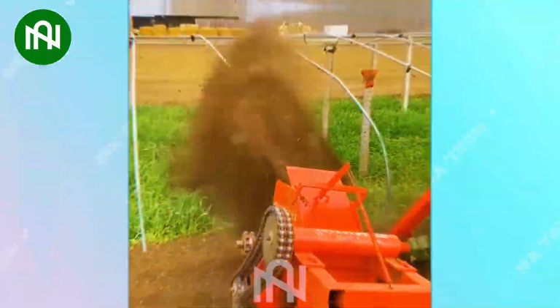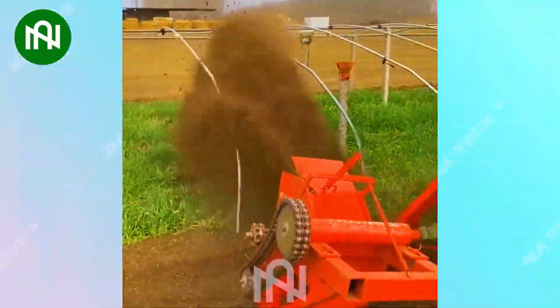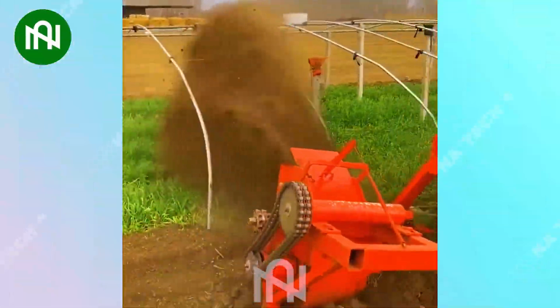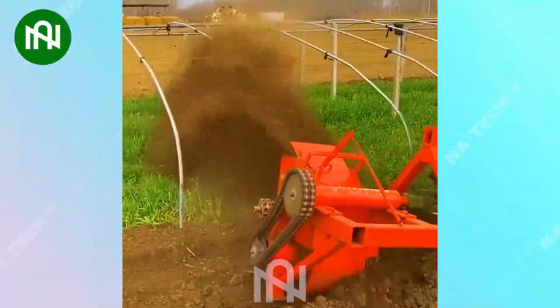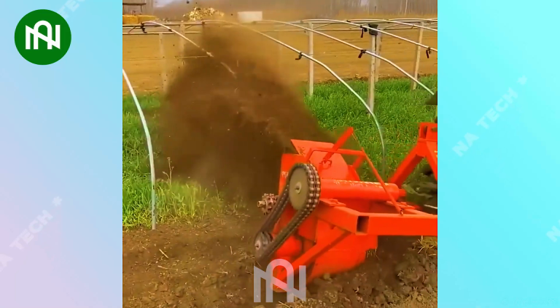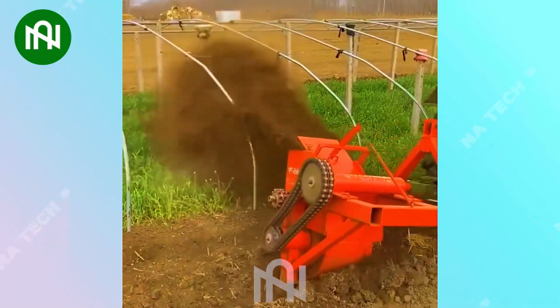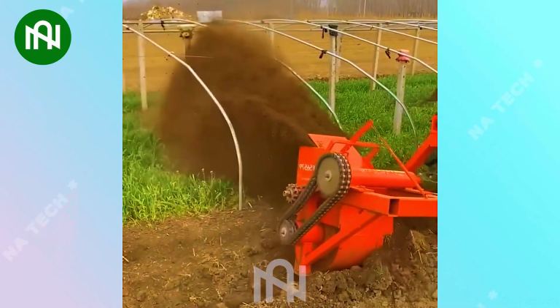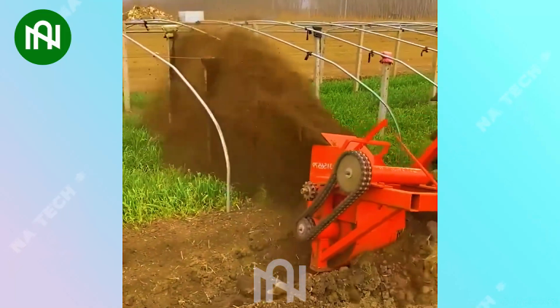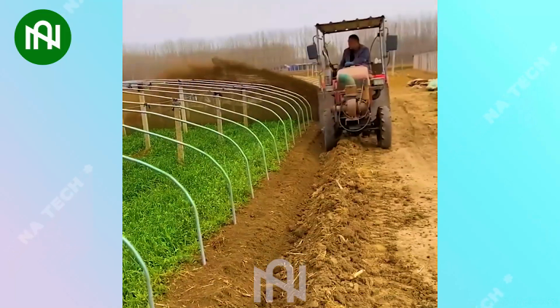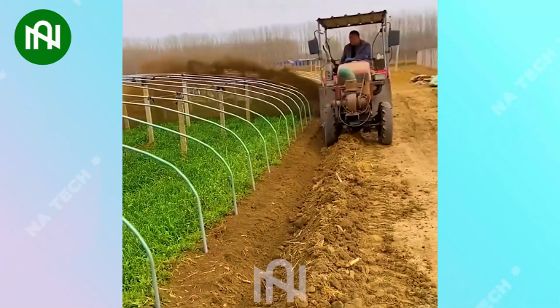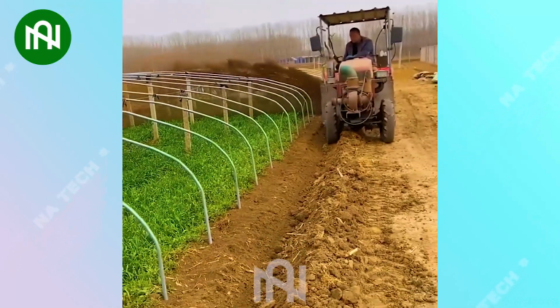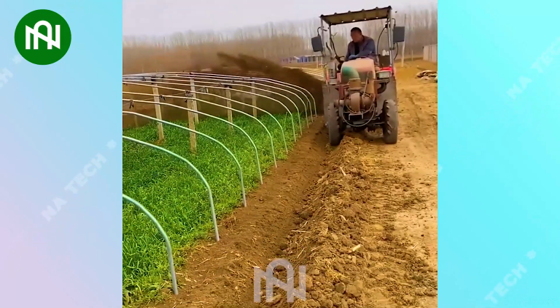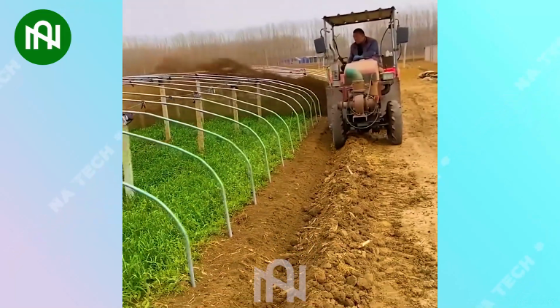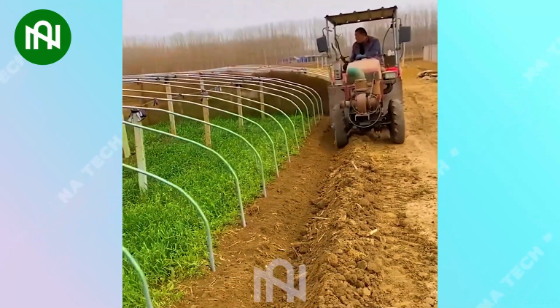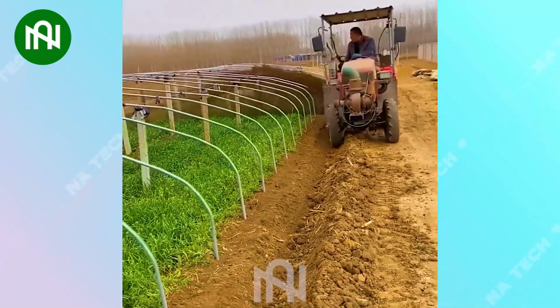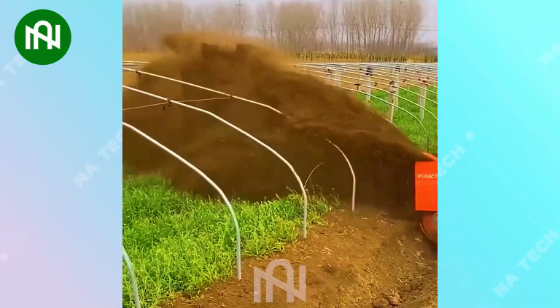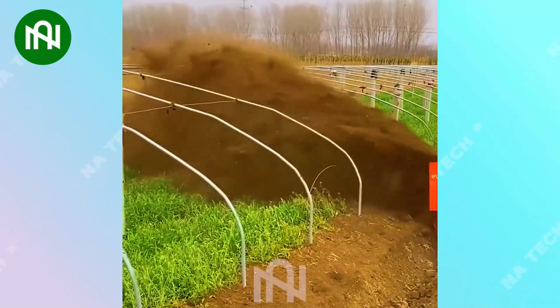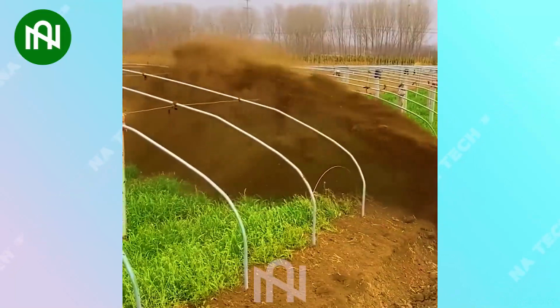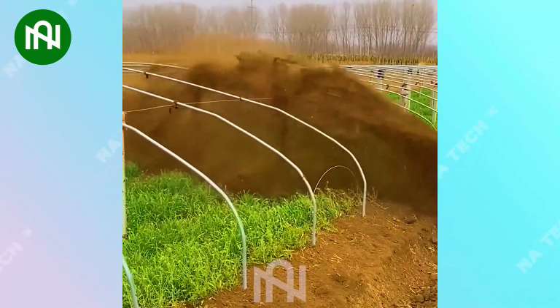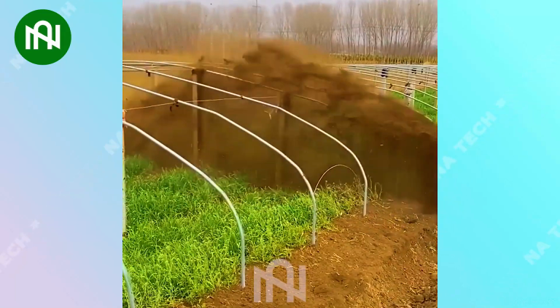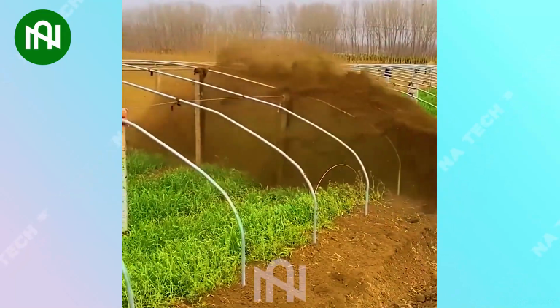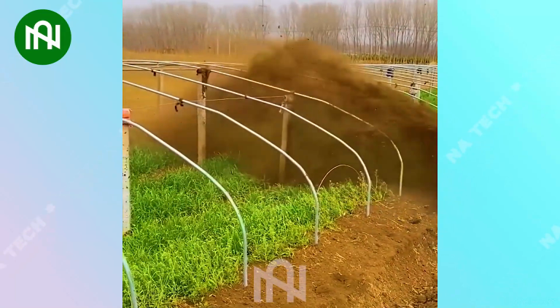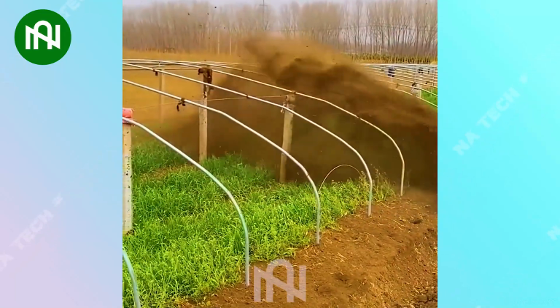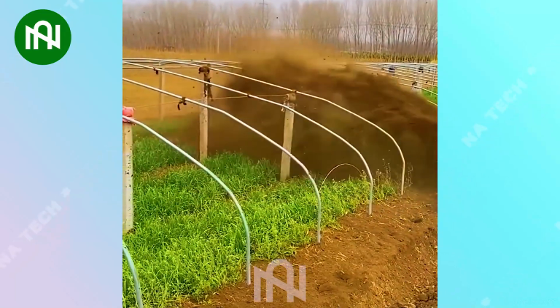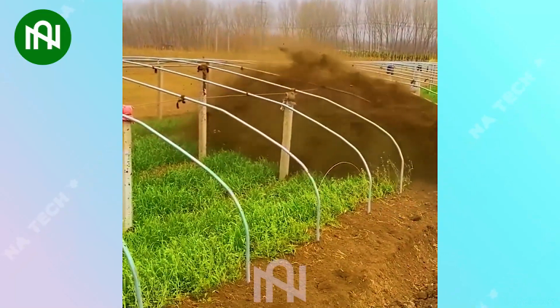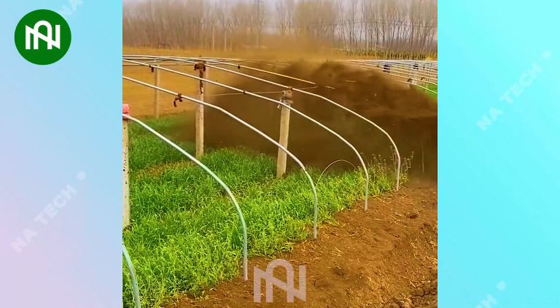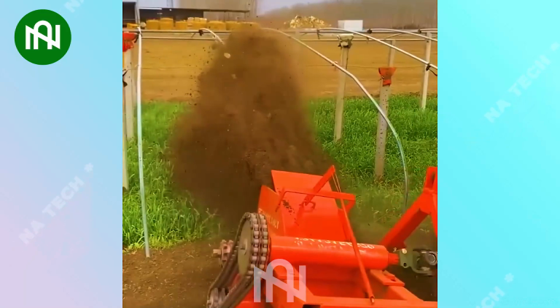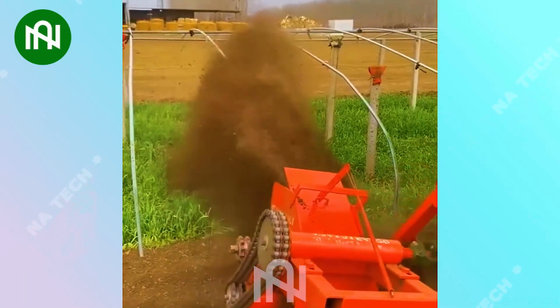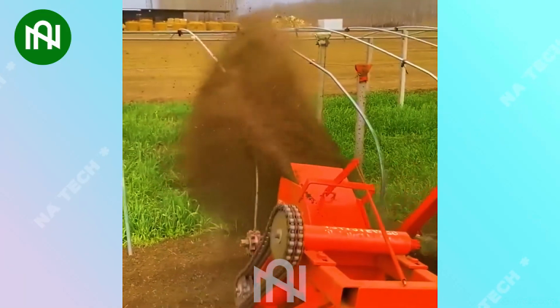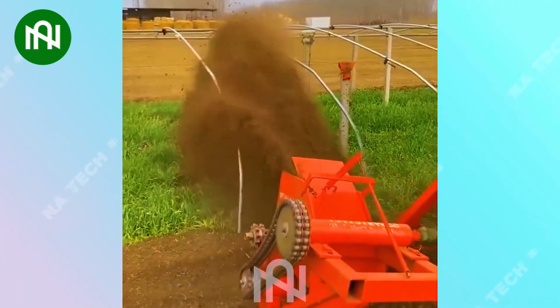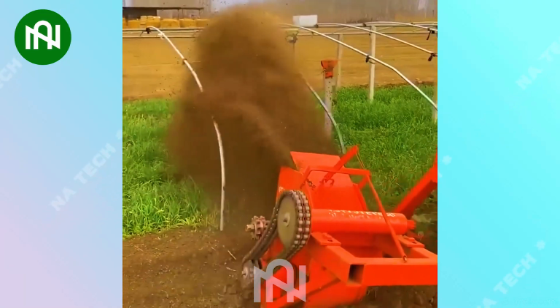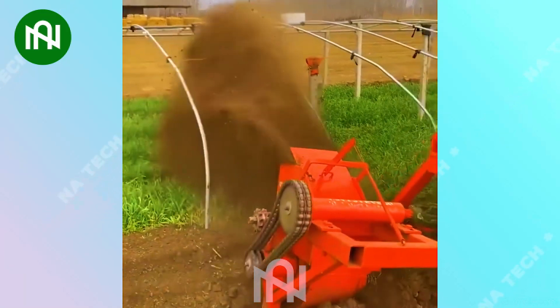This soil-spraying marvel is beyond belief. With mind-blowing capacity and dimensions, it covers fields efficiently.